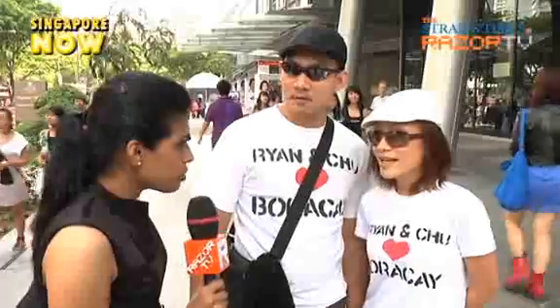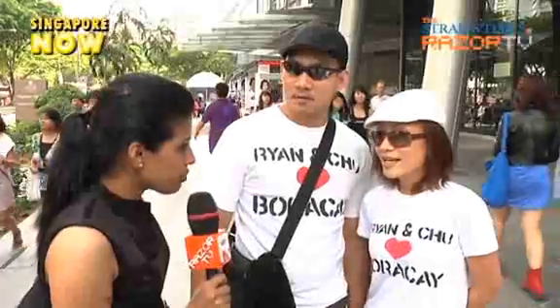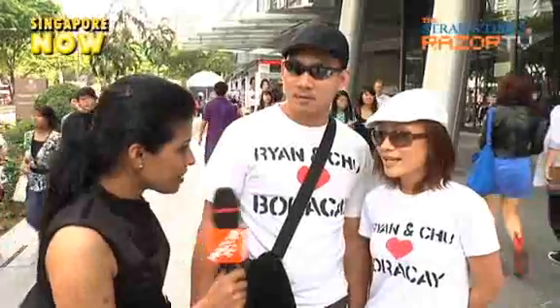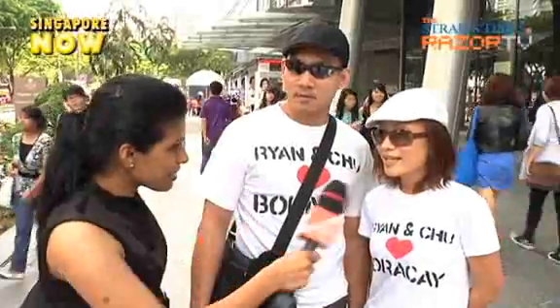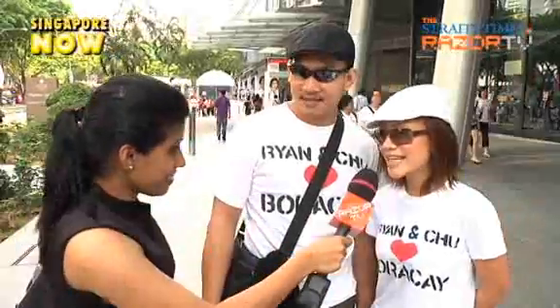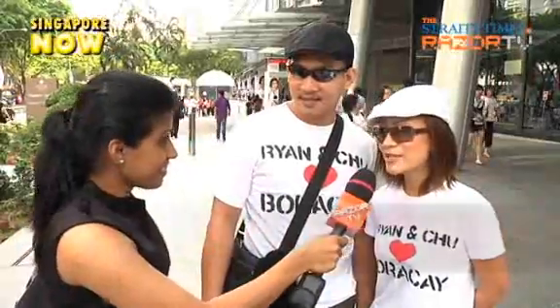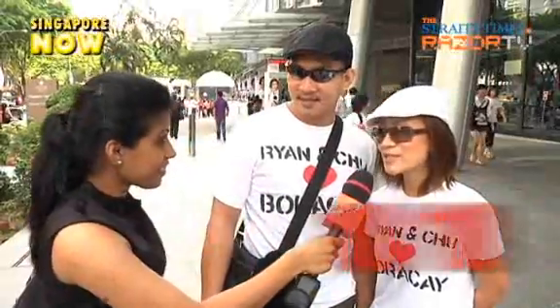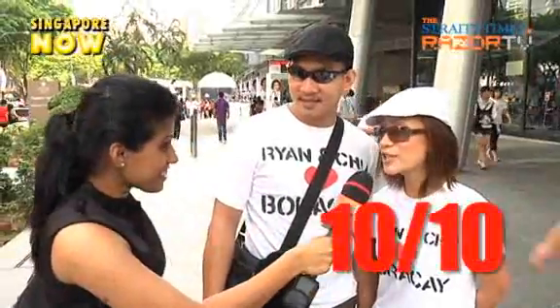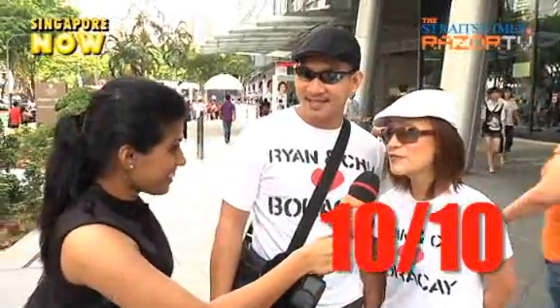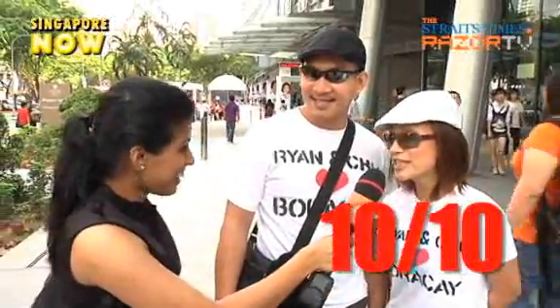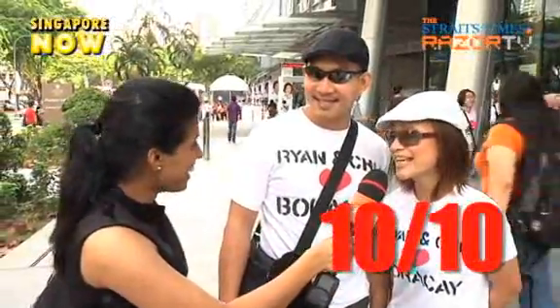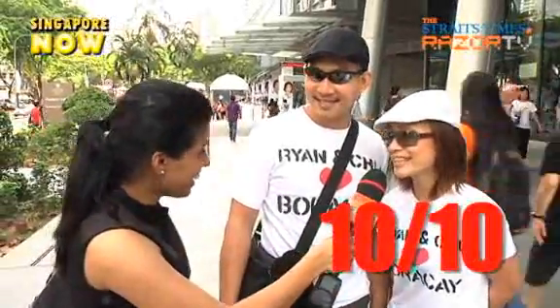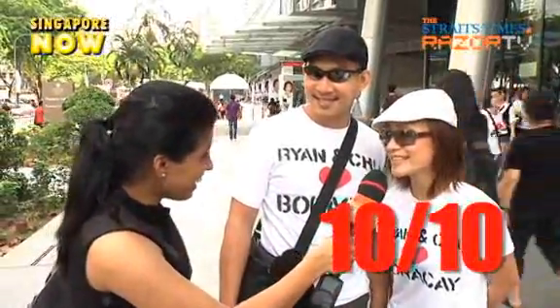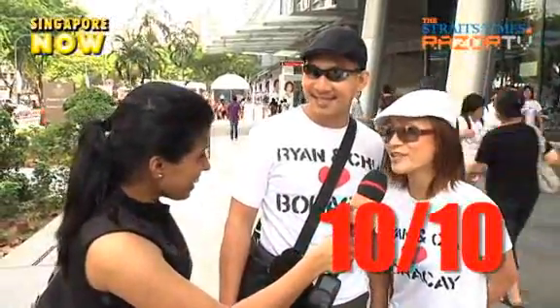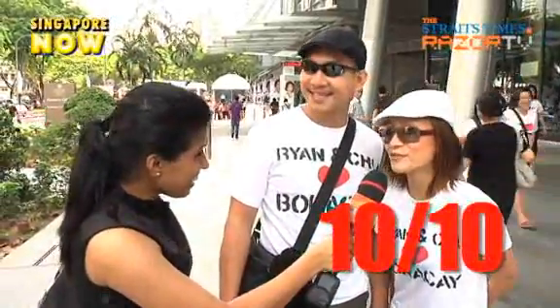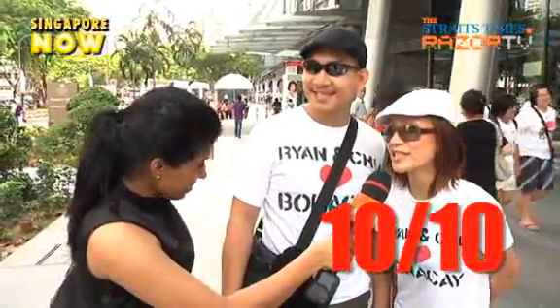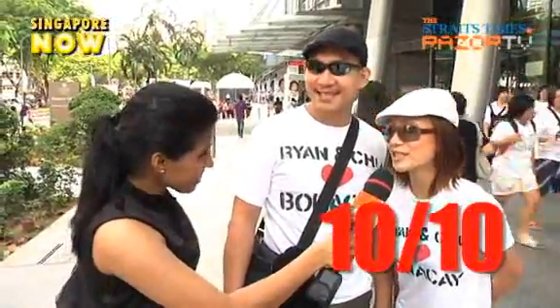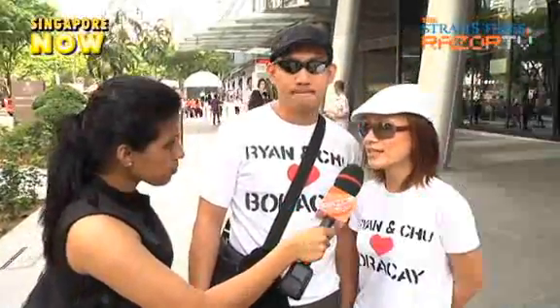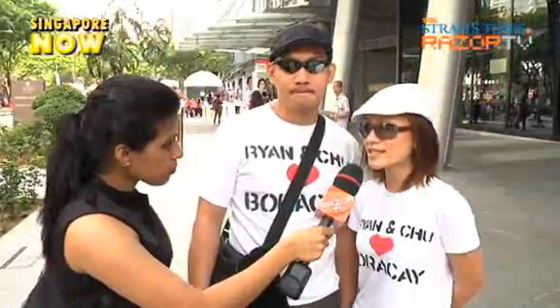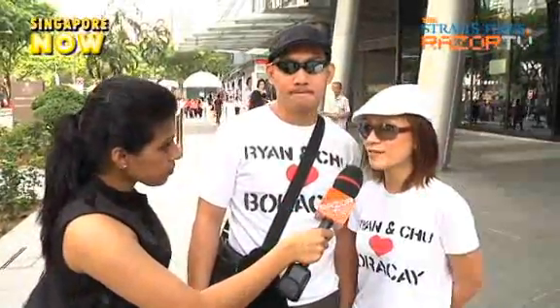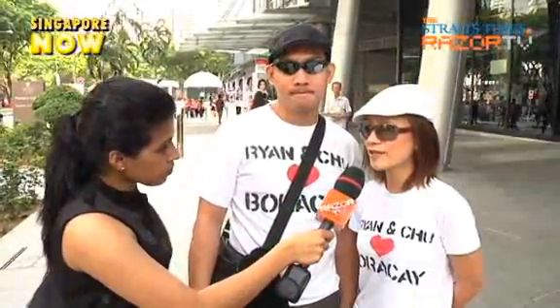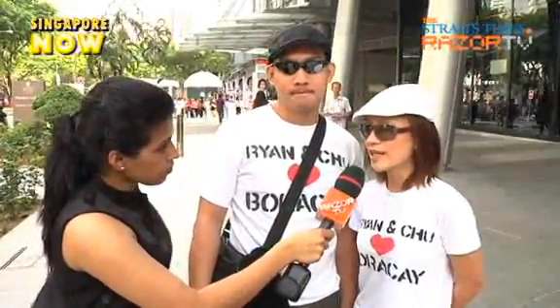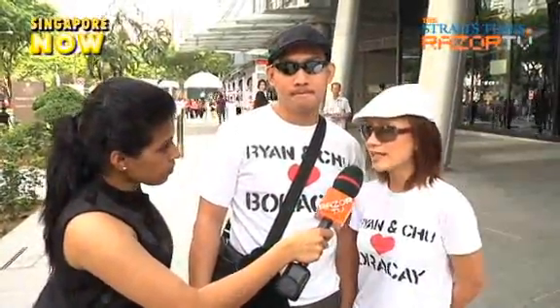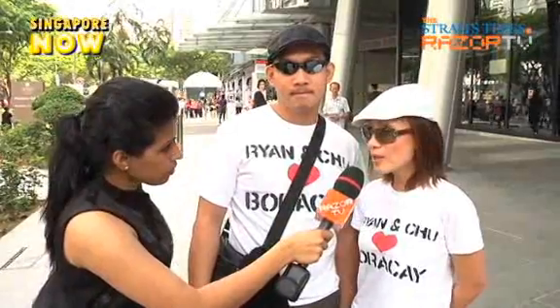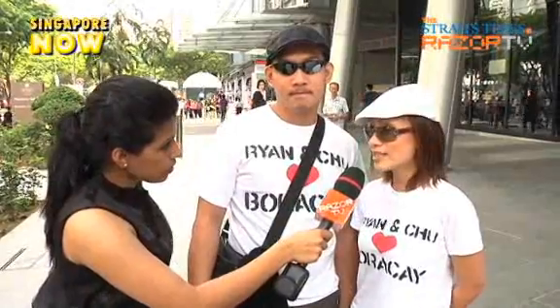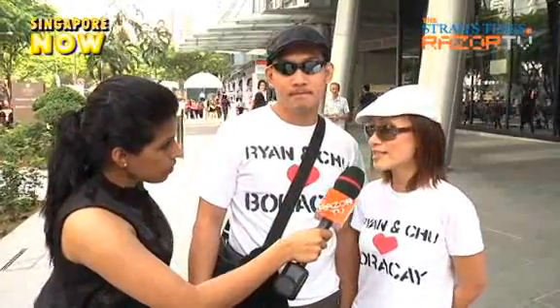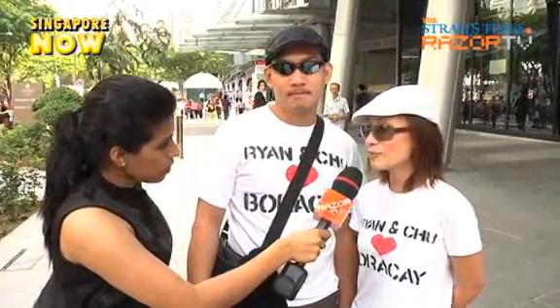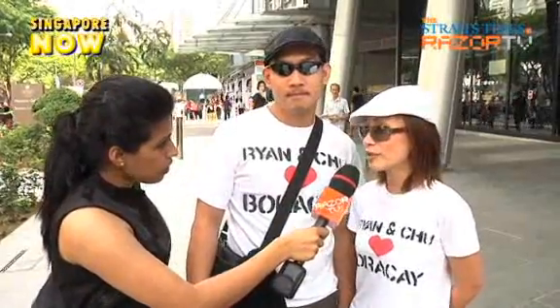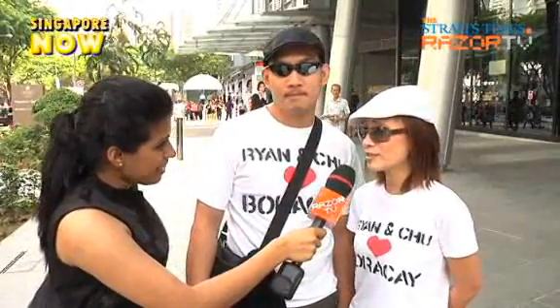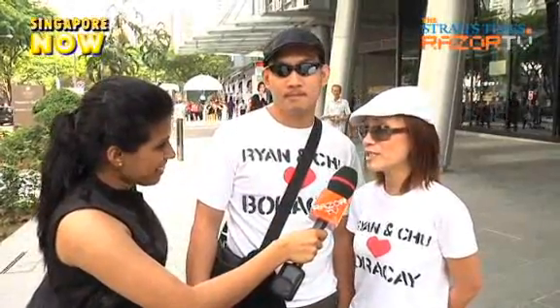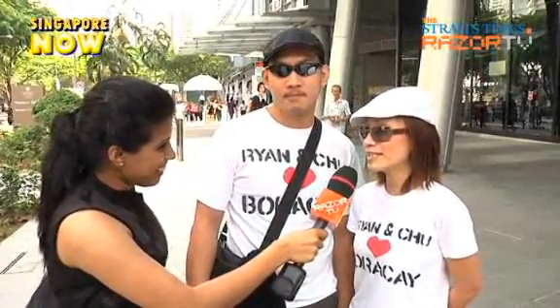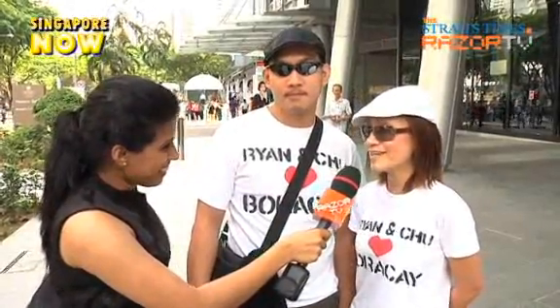How would you rate it? Ten, because it's very convenient and it's safe. And knowing it's in Singapore, it's really safe.